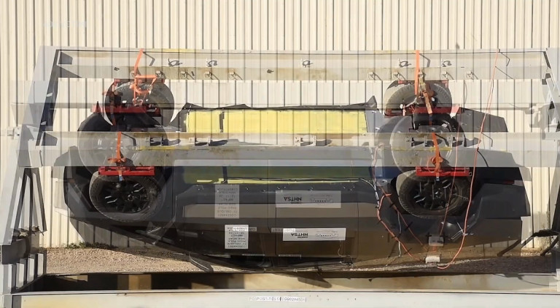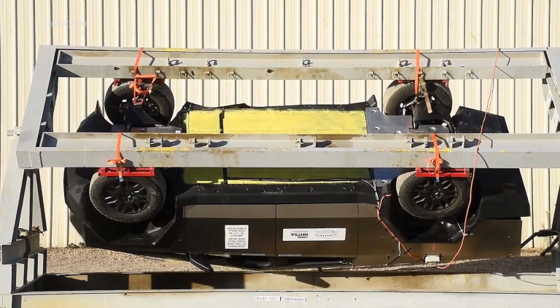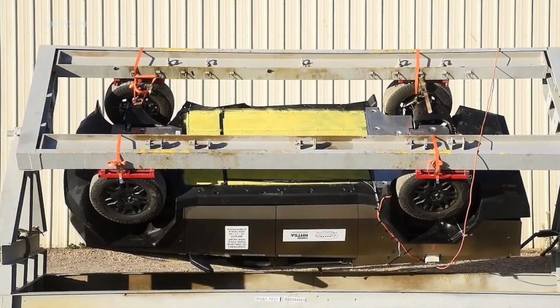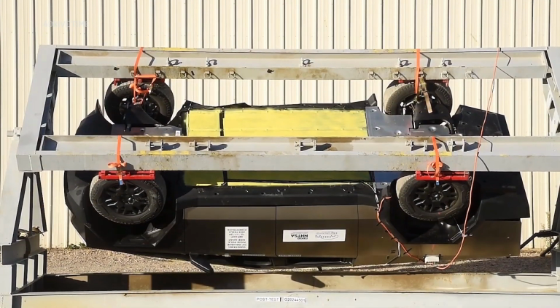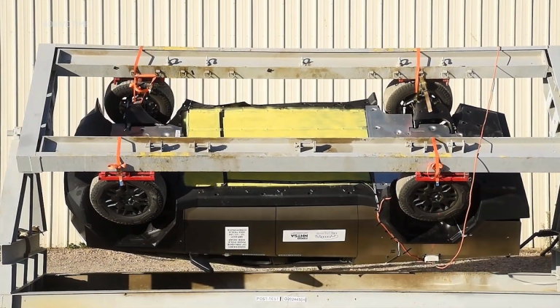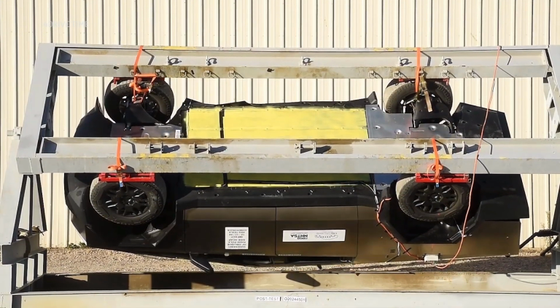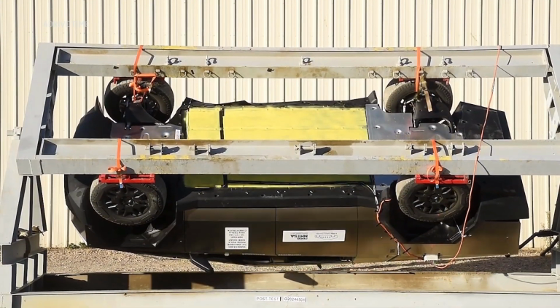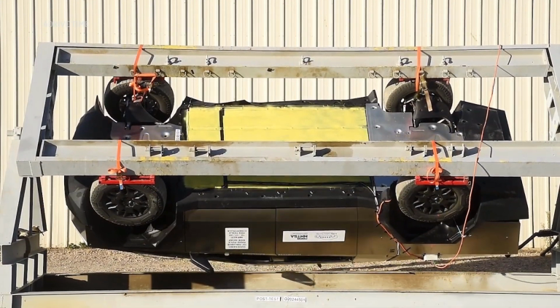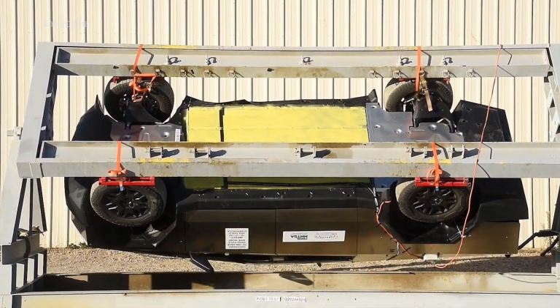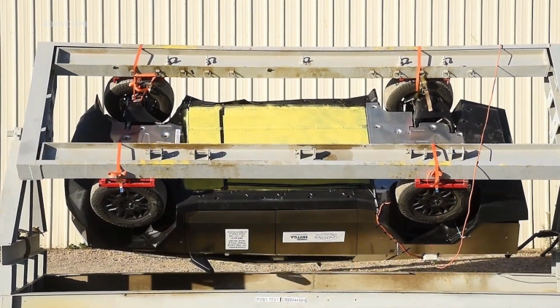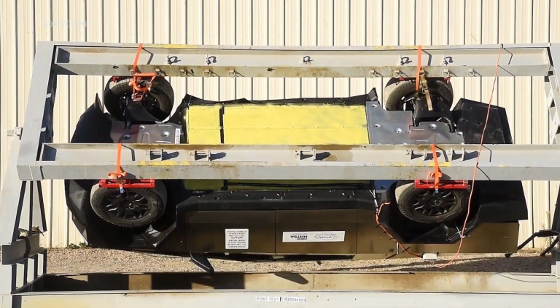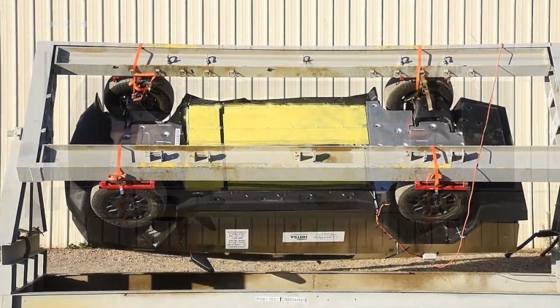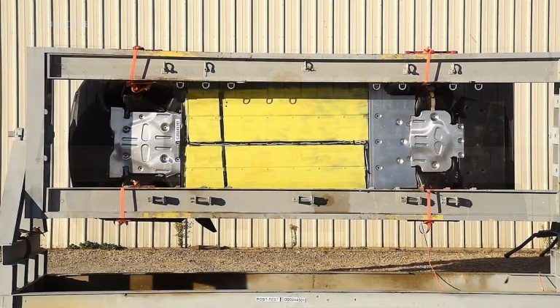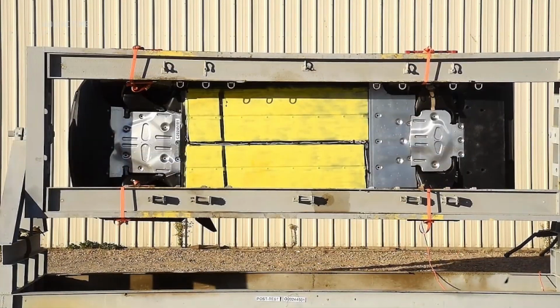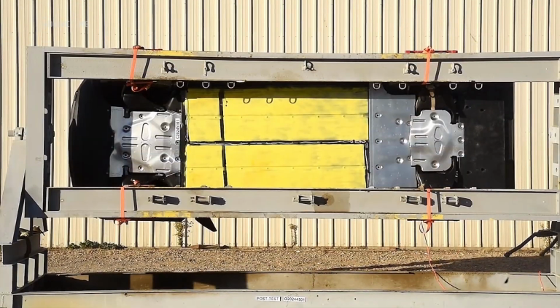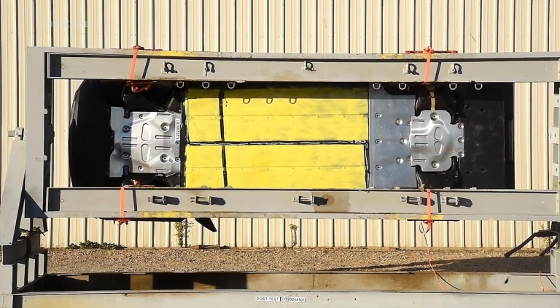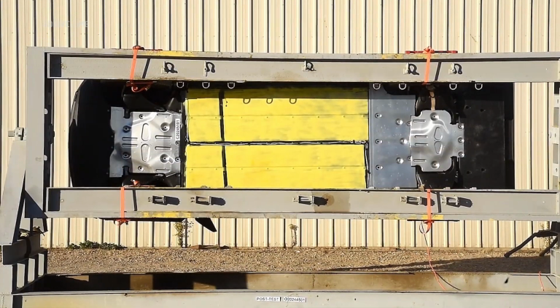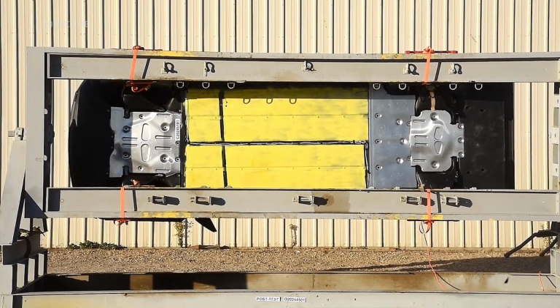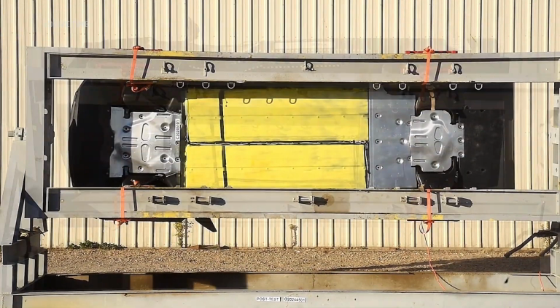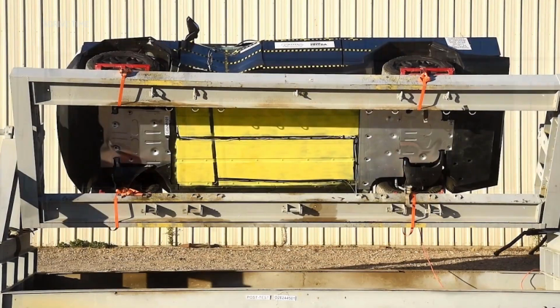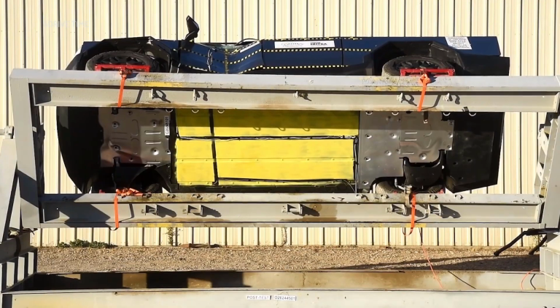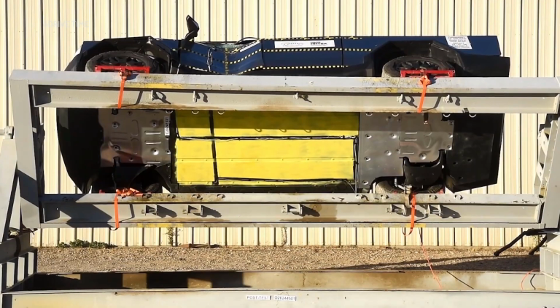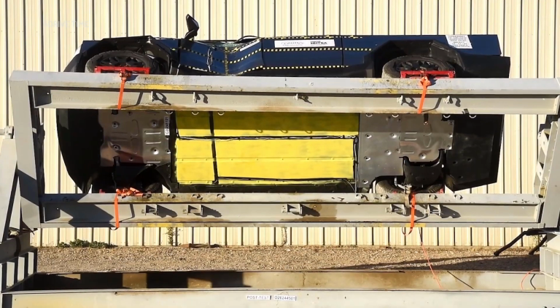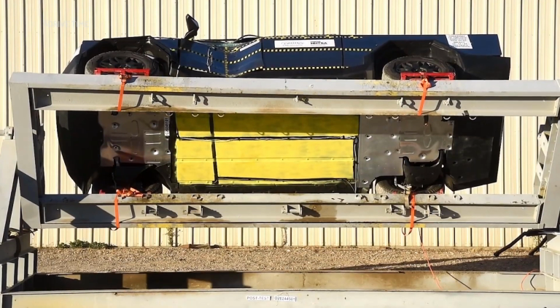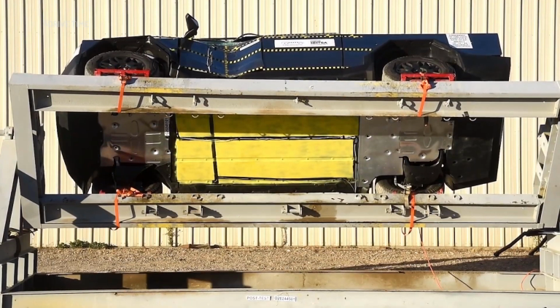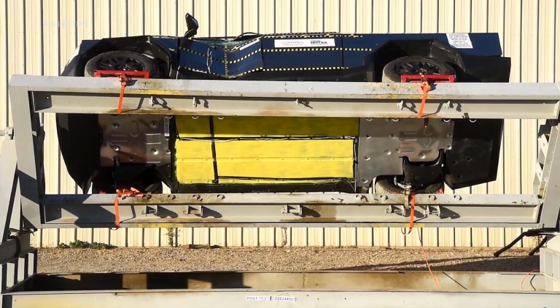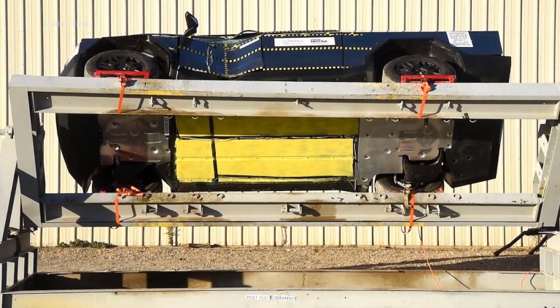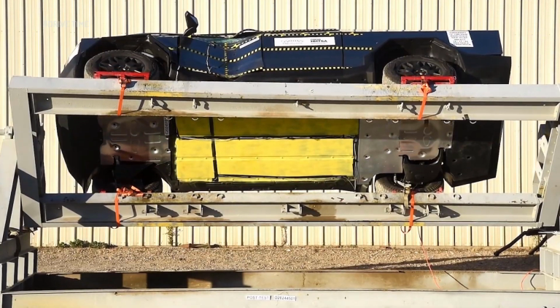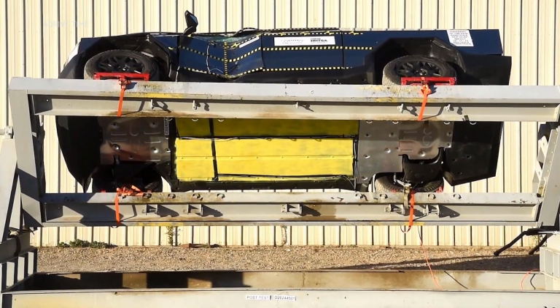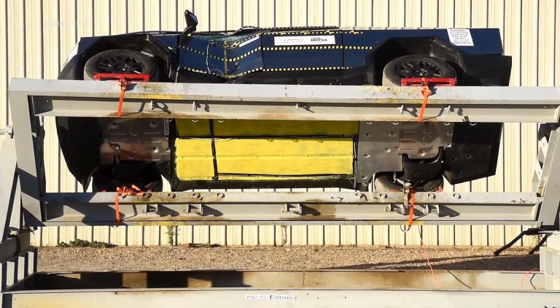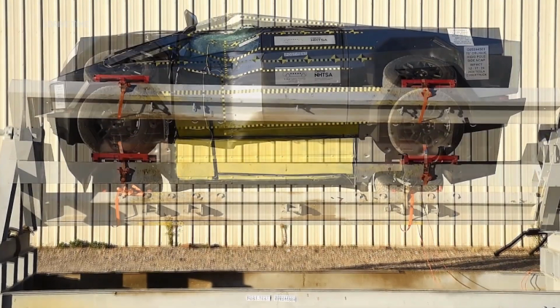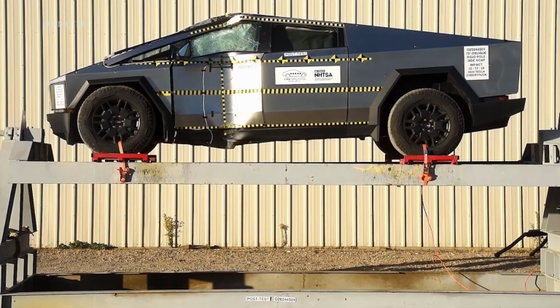Overall, the Cybertruck earned a 5-star rating from NHTSA, the highest score available.